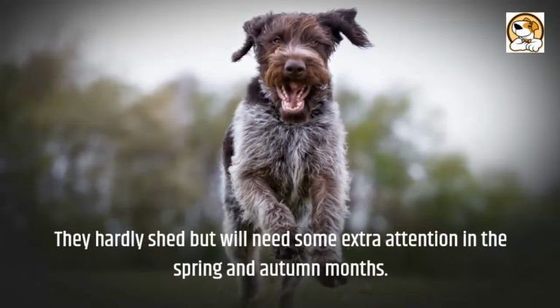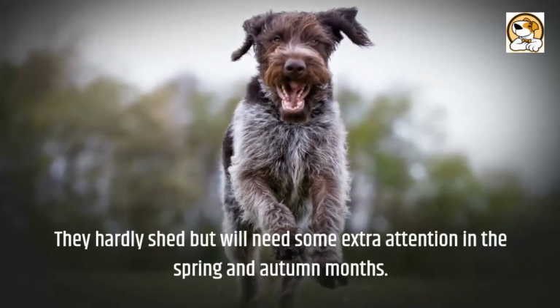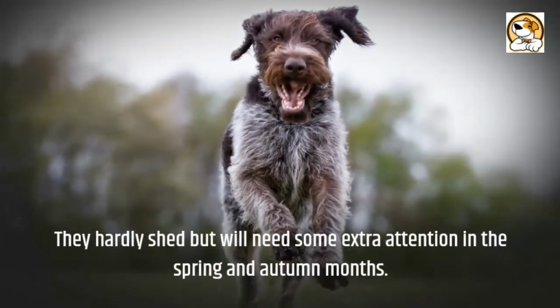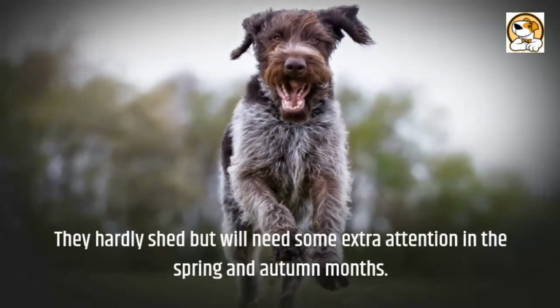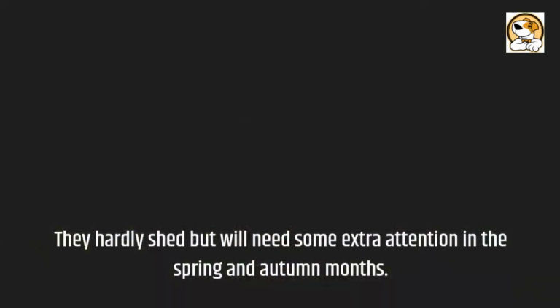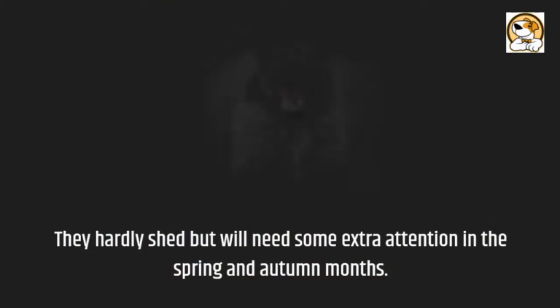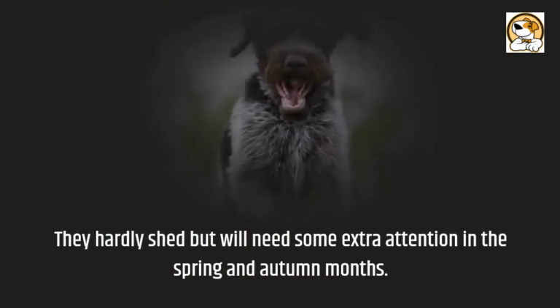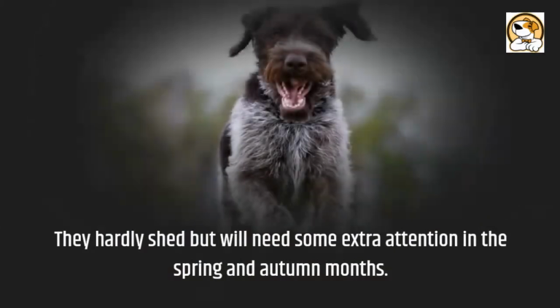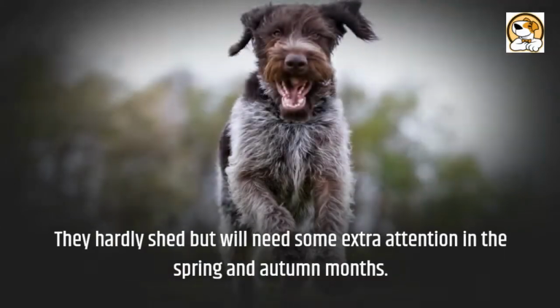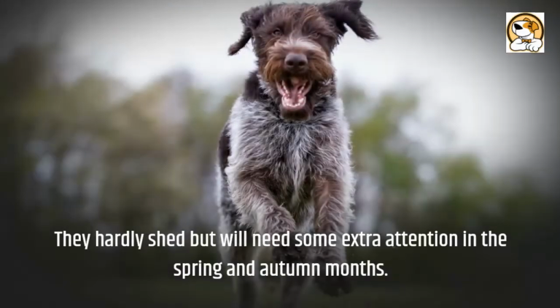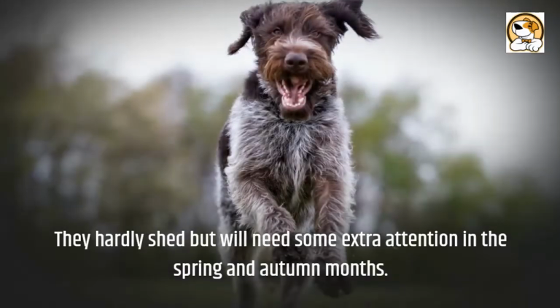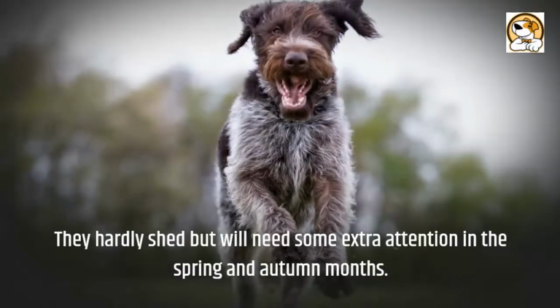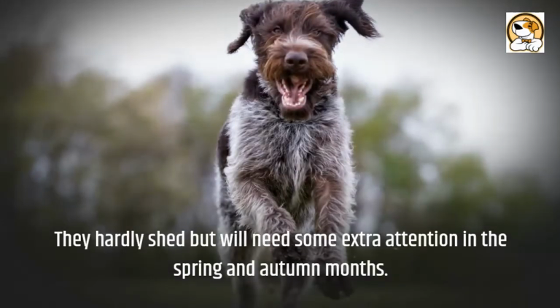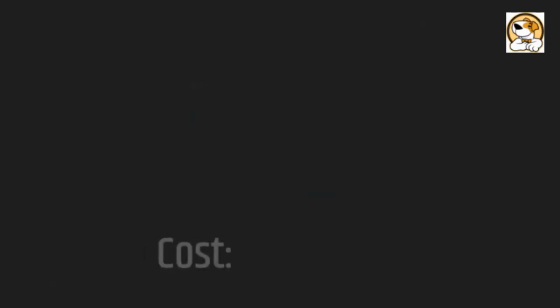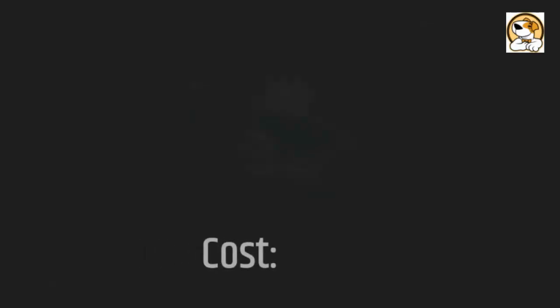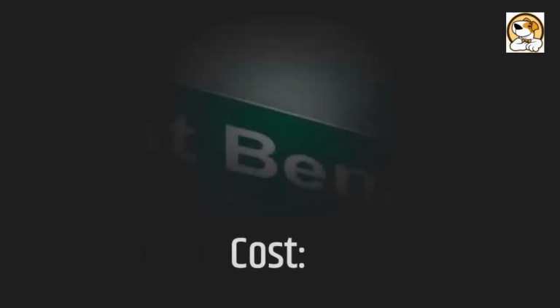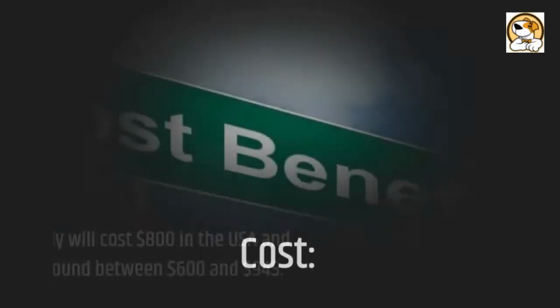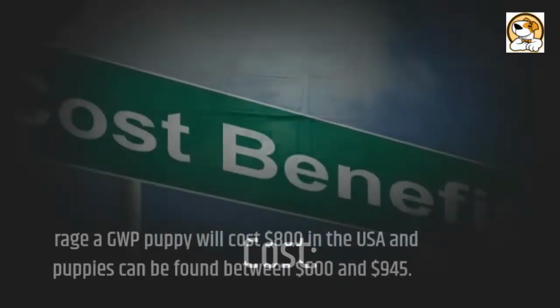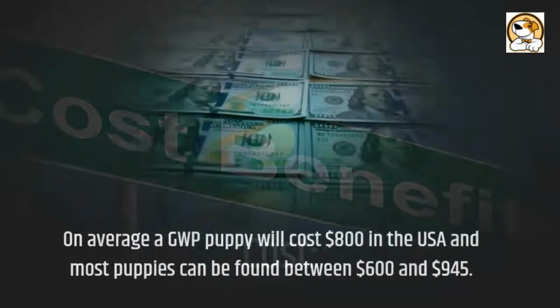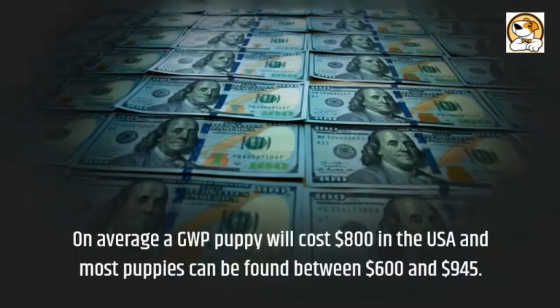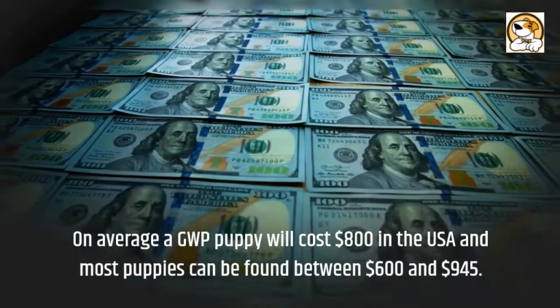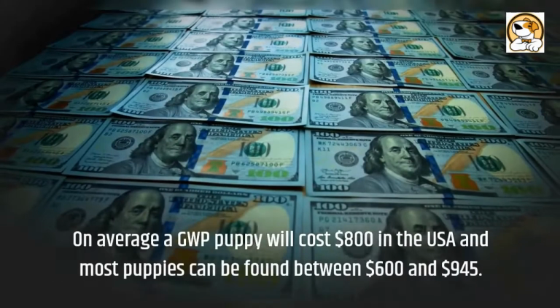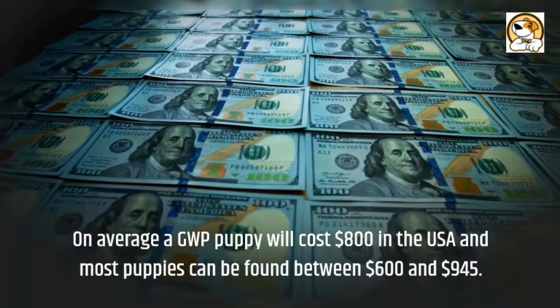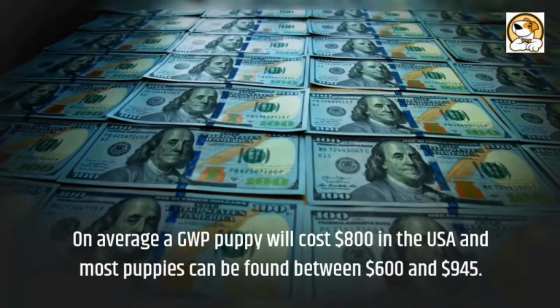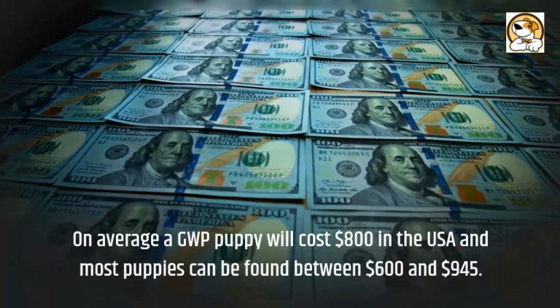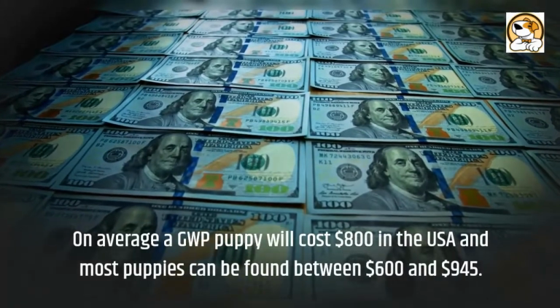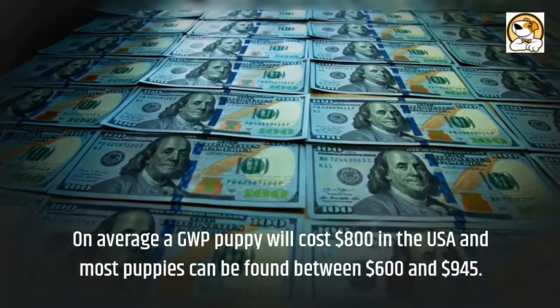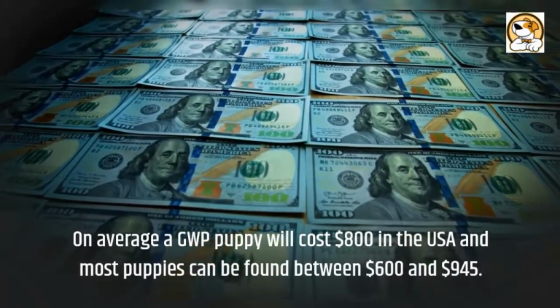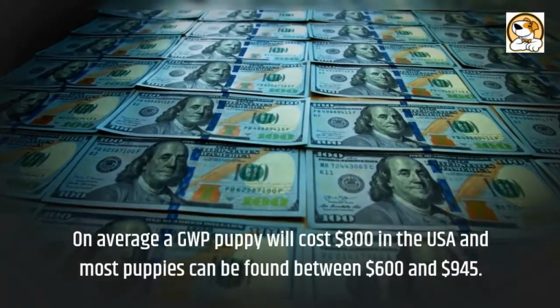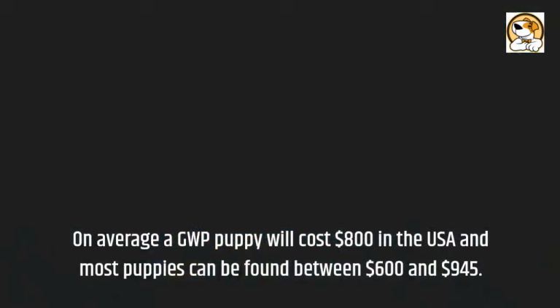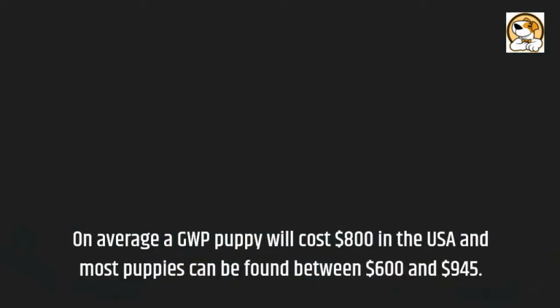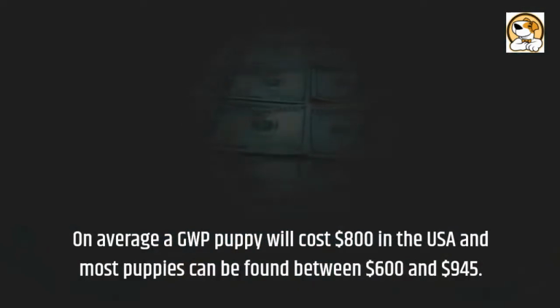GWPs are low-shedding dogs. They shed lightly all year round and hardly shed, but will need some extra attention in the spring and autumn months.